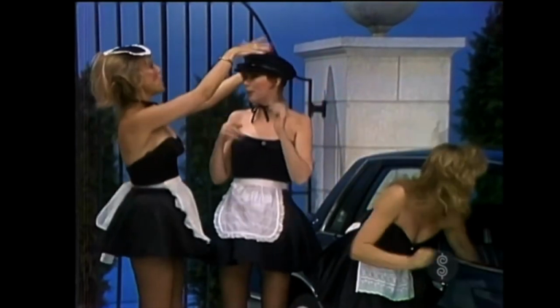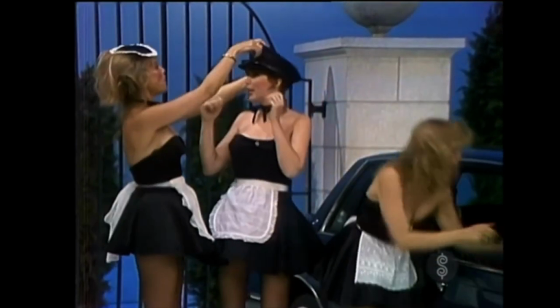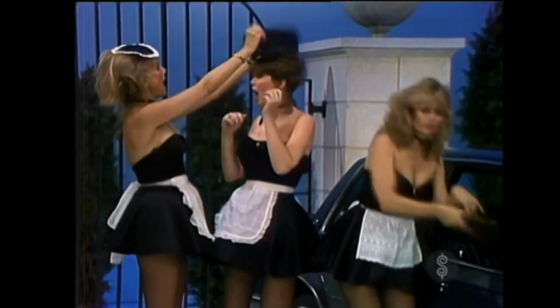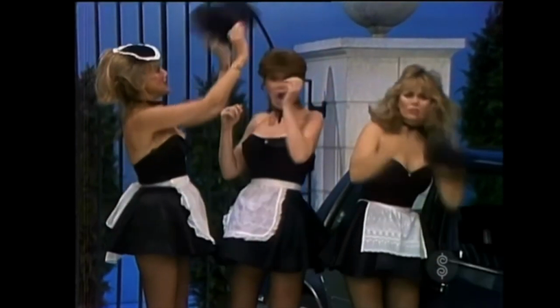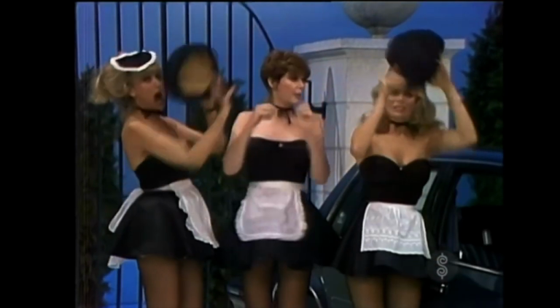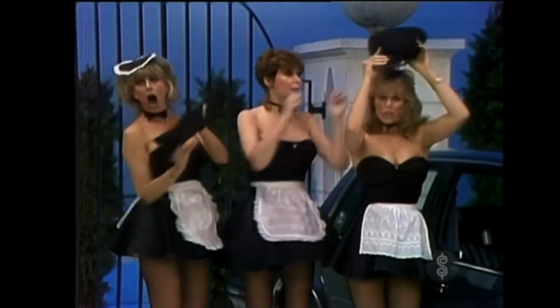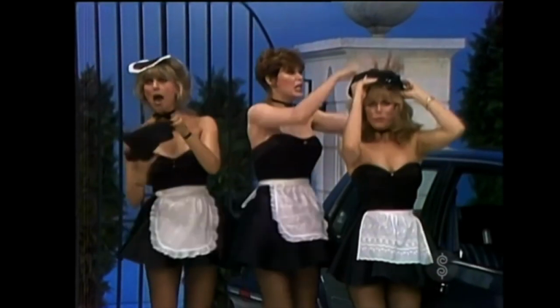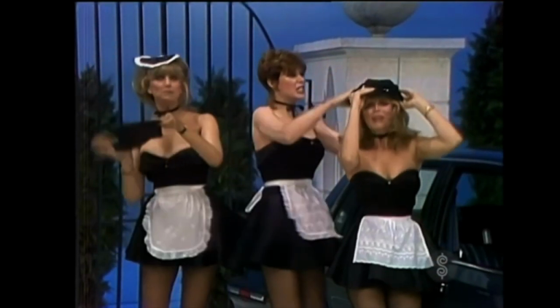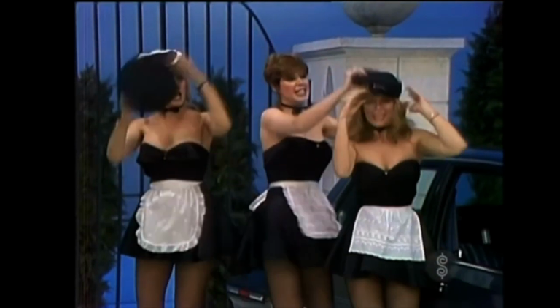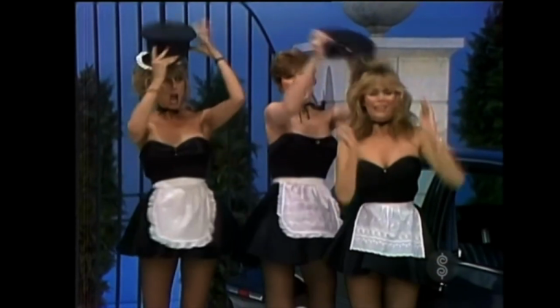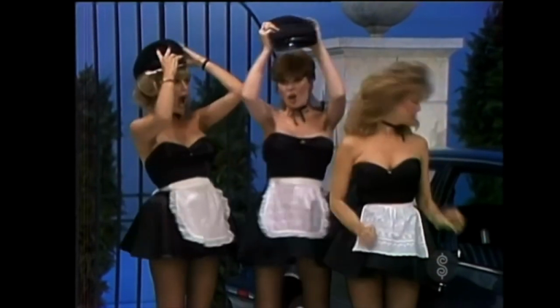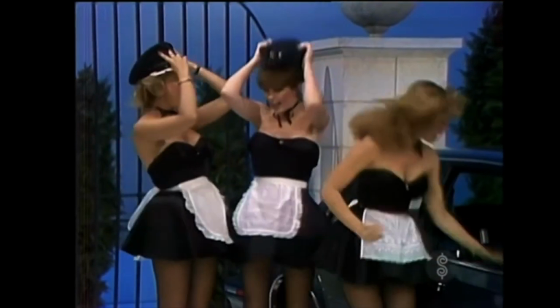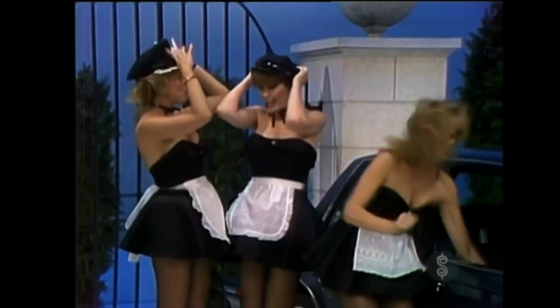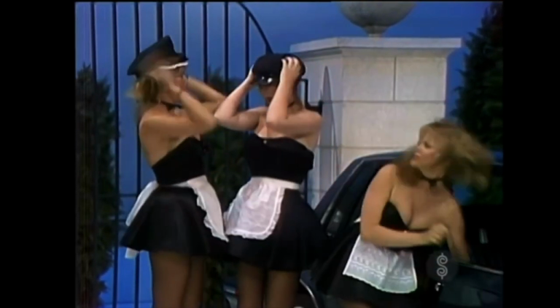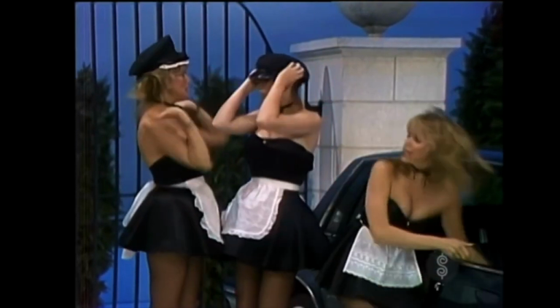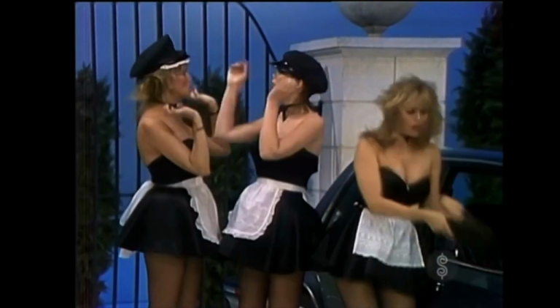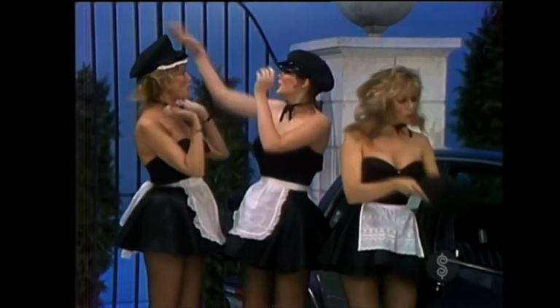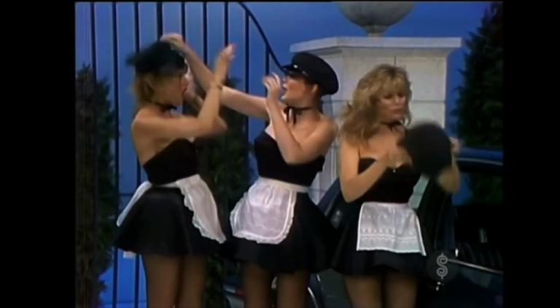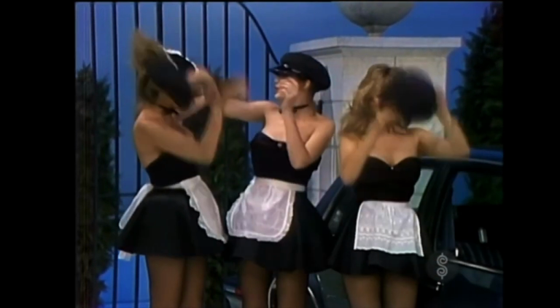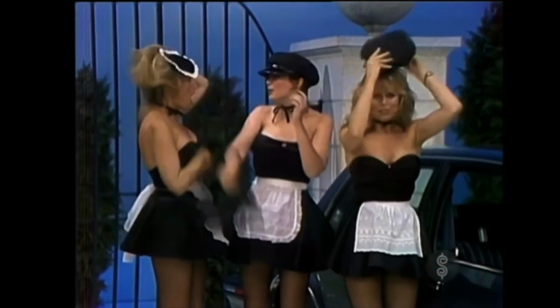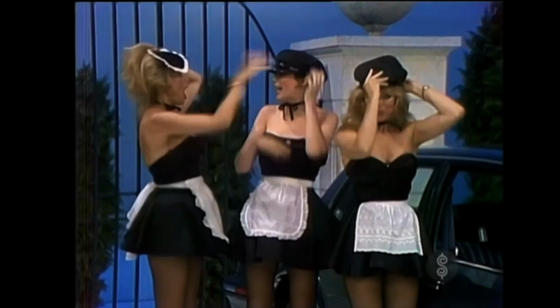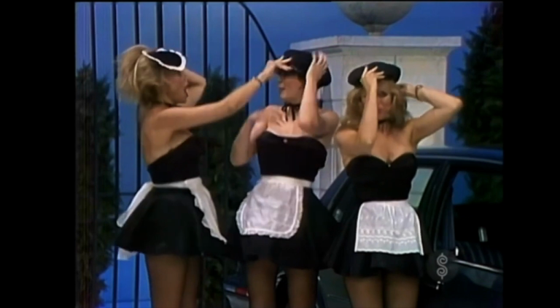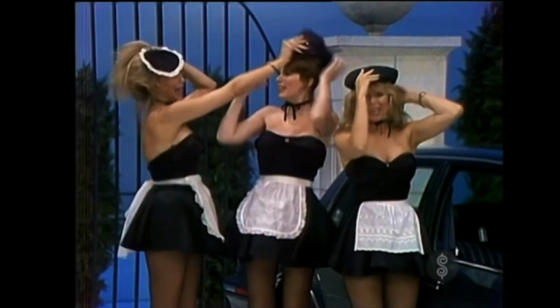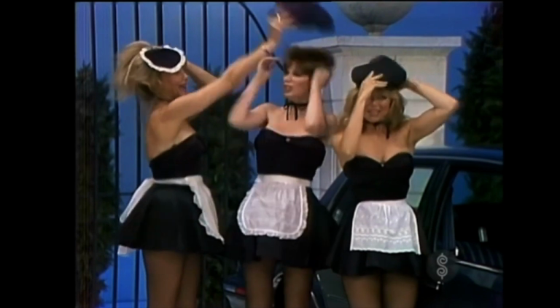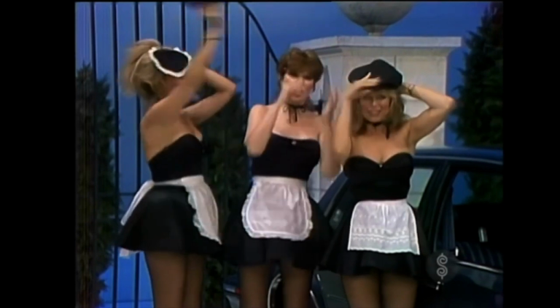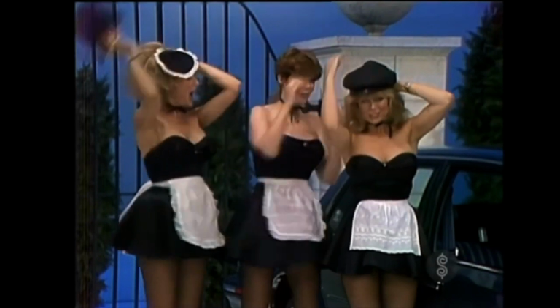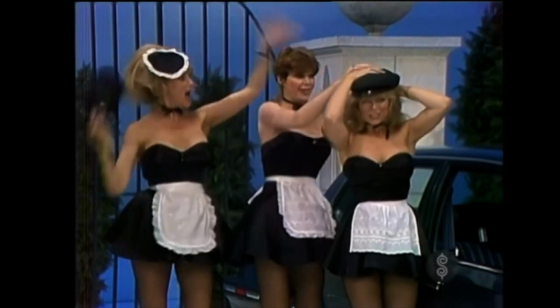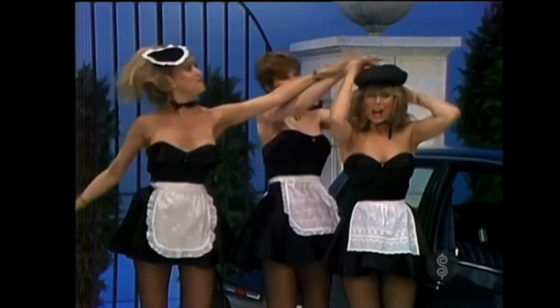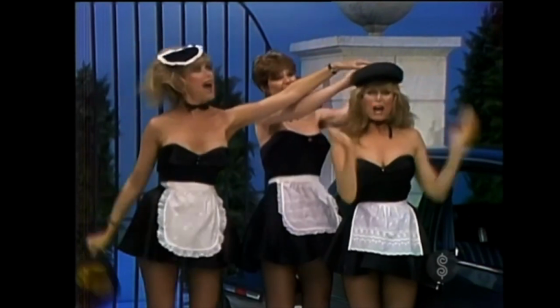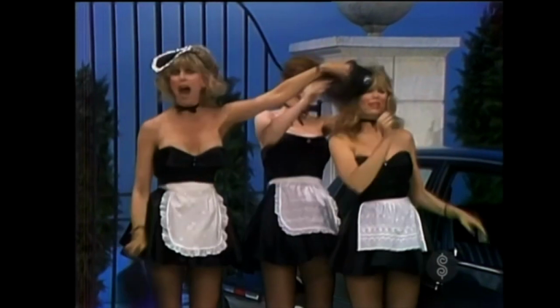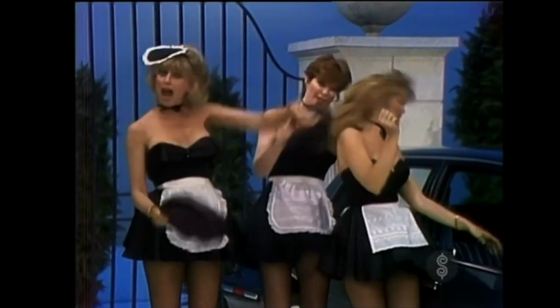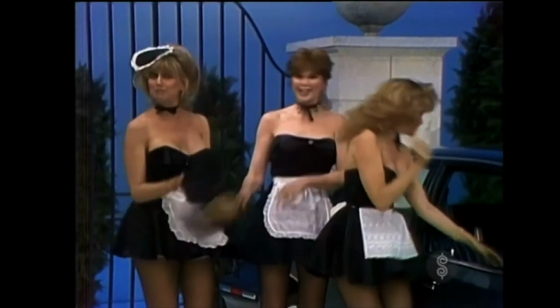And this showcase provided by Barker's Beauties can be yours if the price is right.